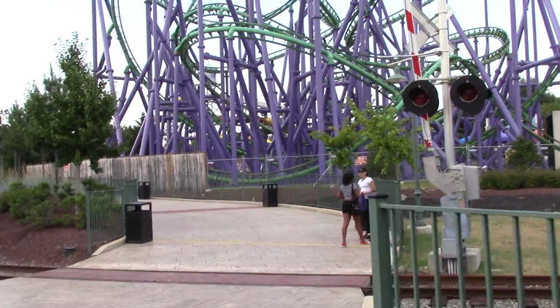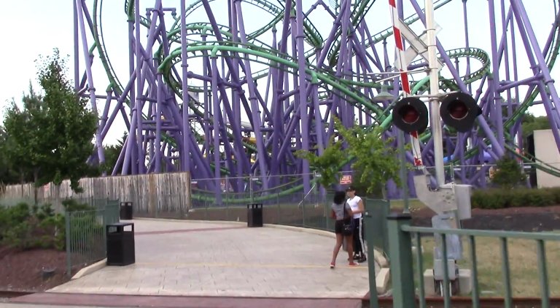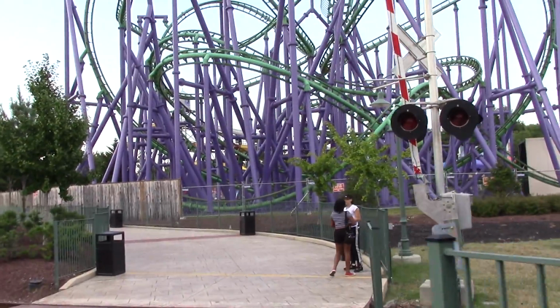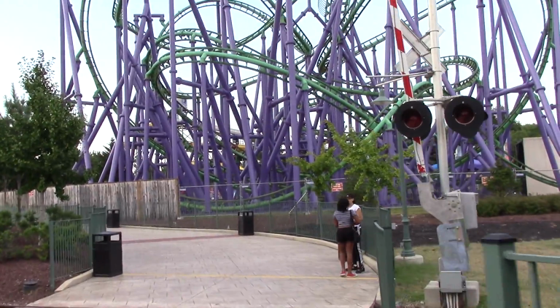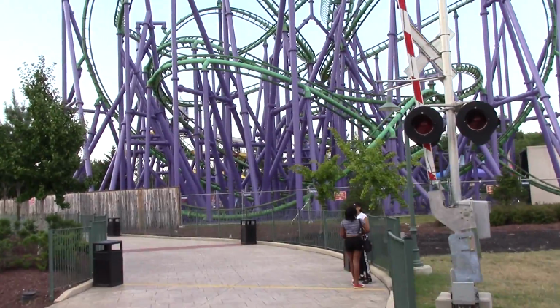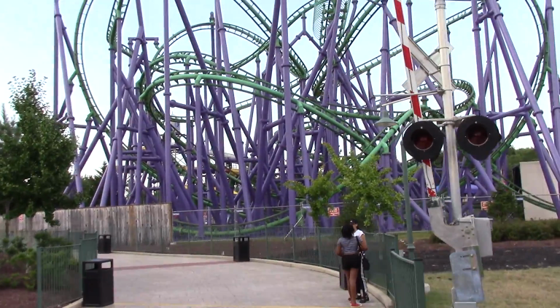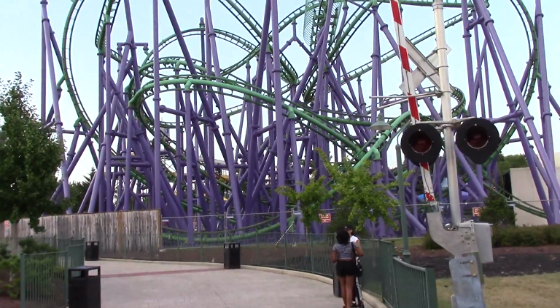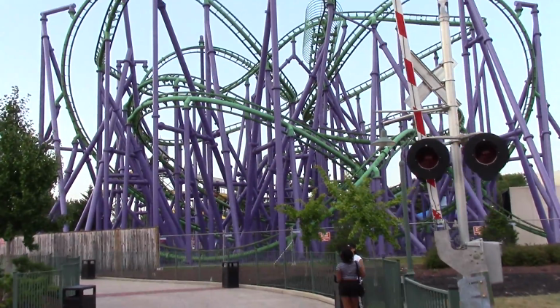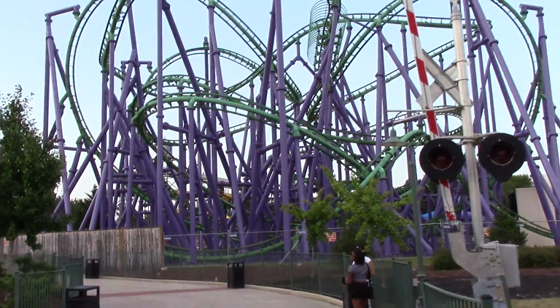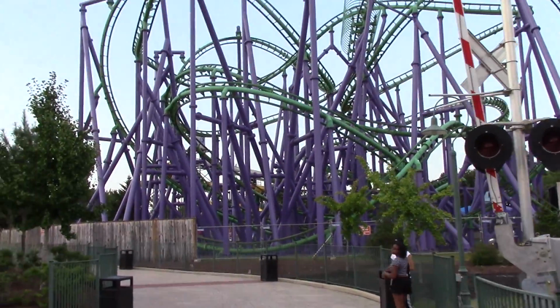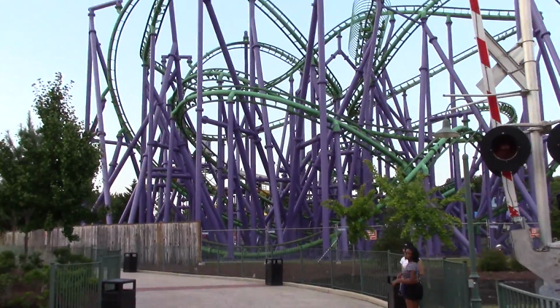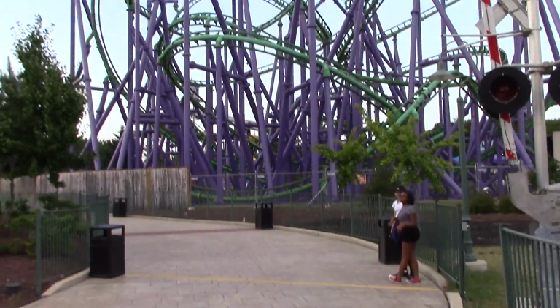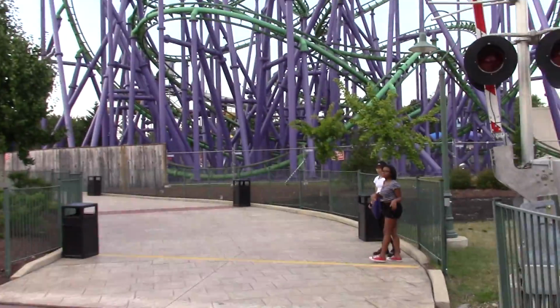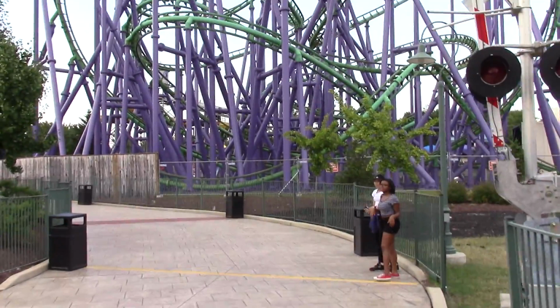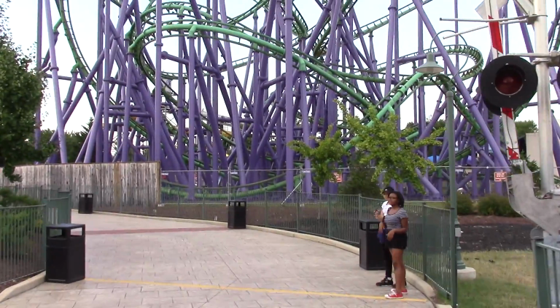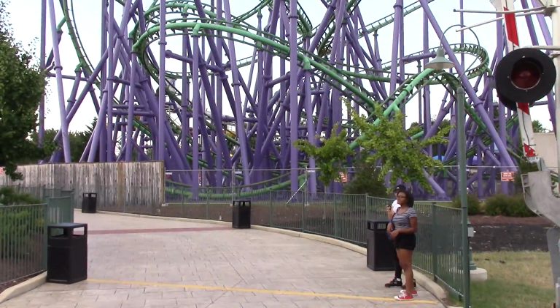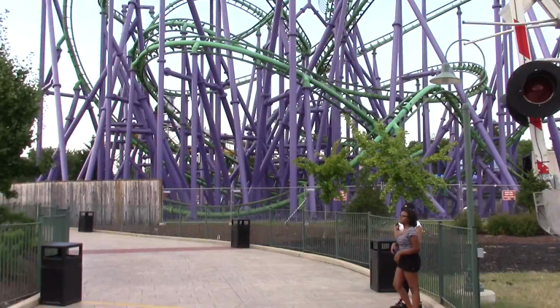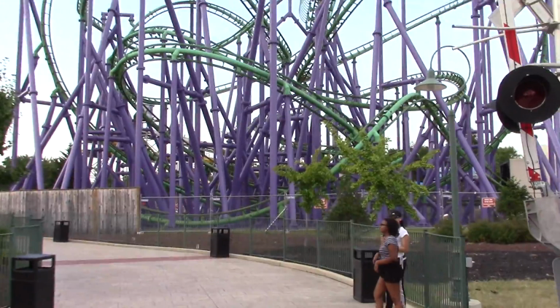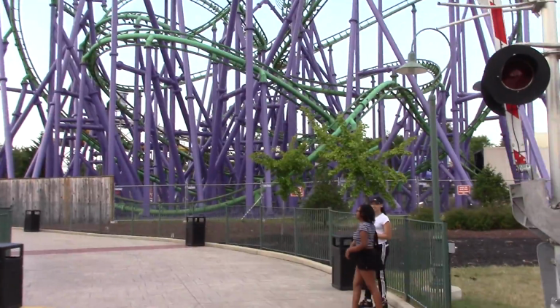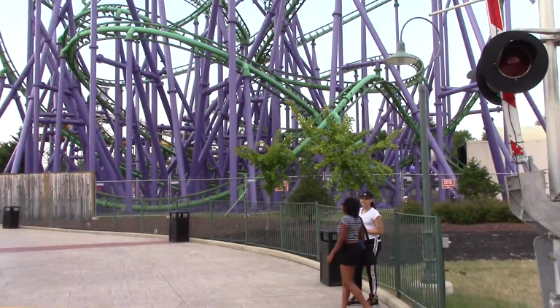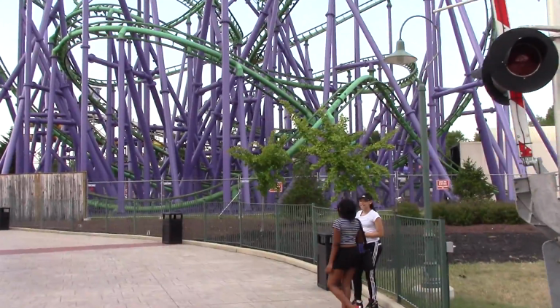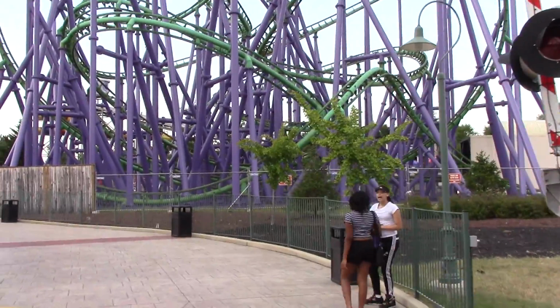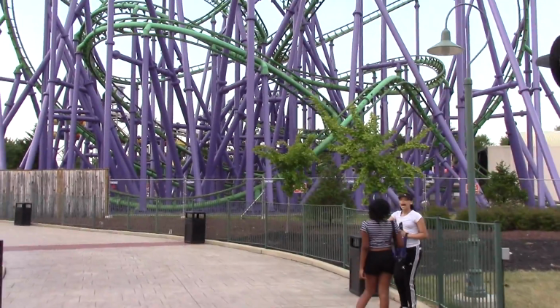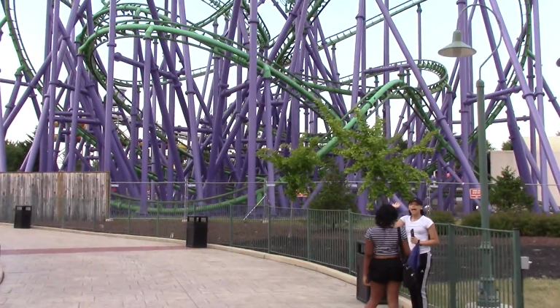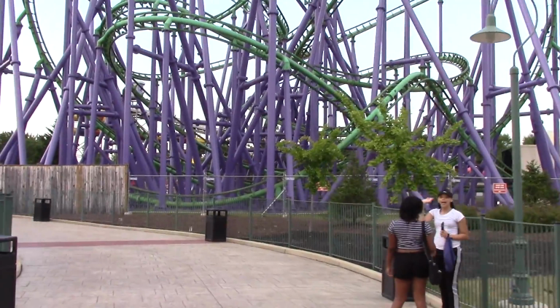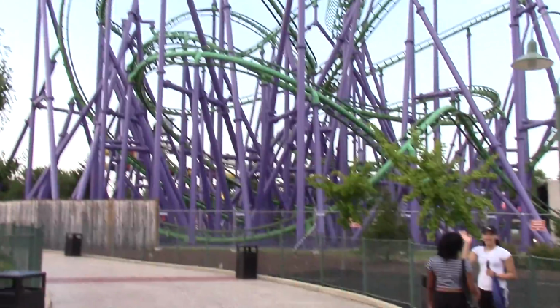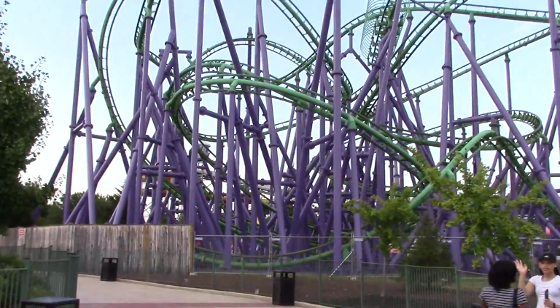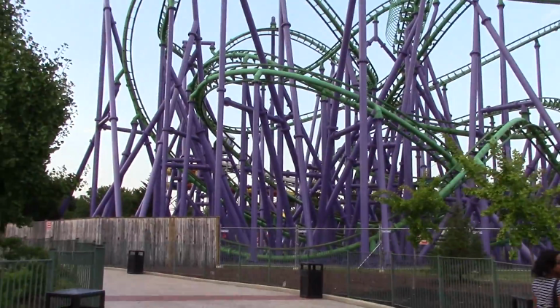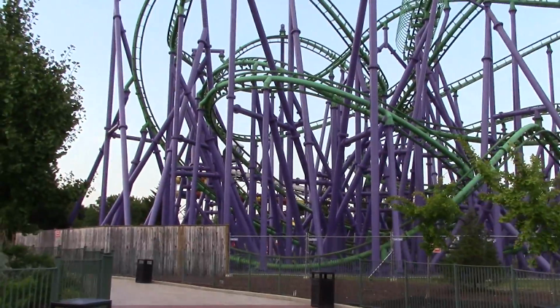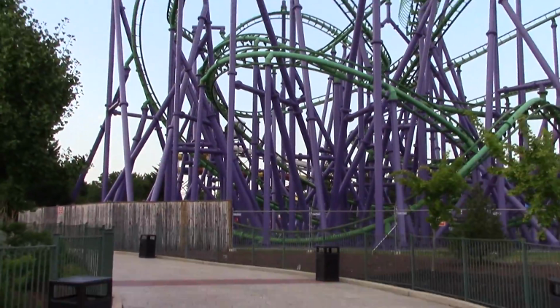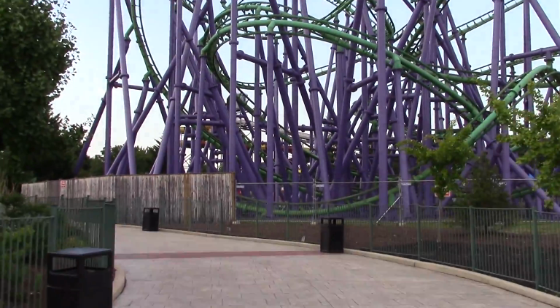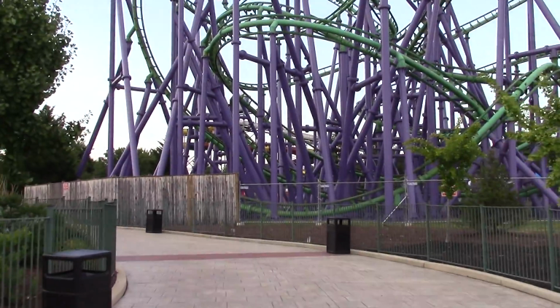Here we are at the far side of Joker's Jinx, where you can see the spaghetti bowl section.